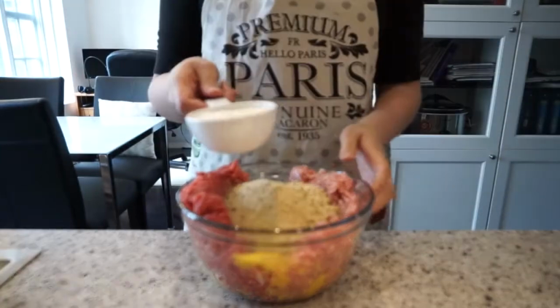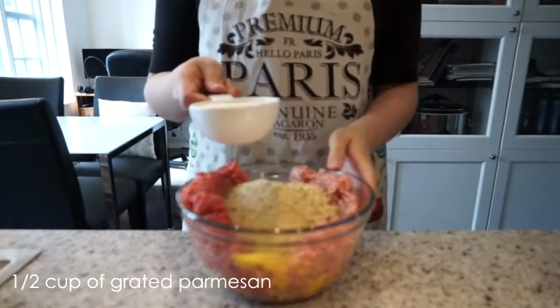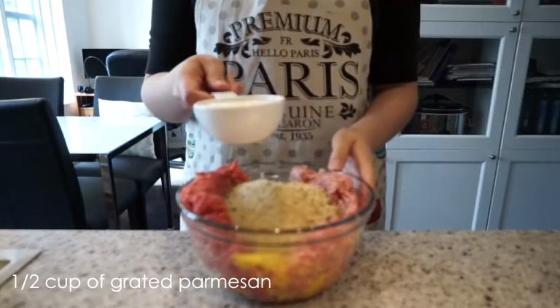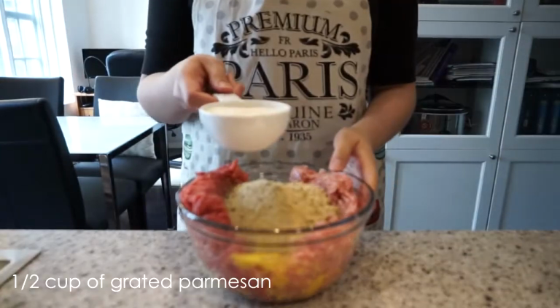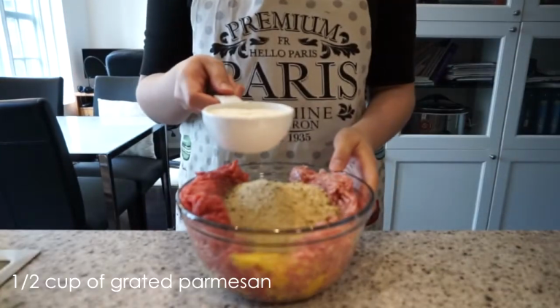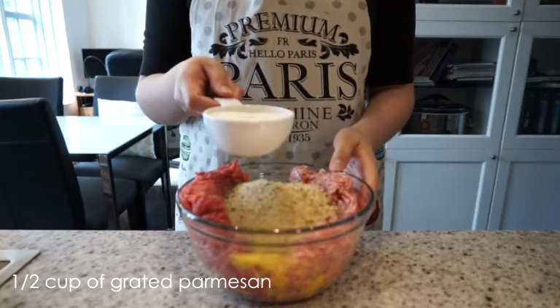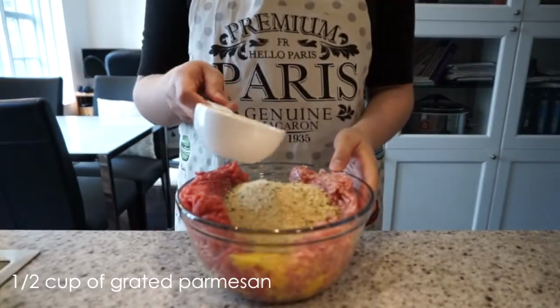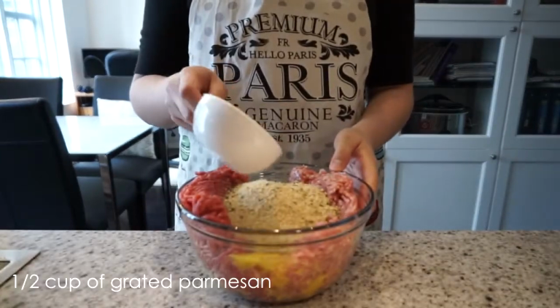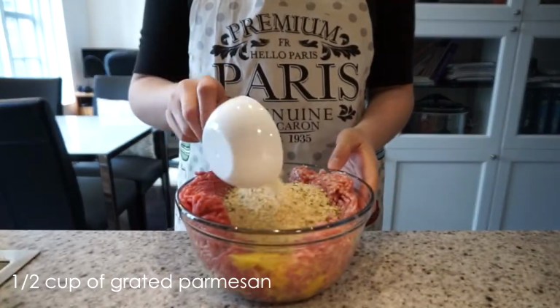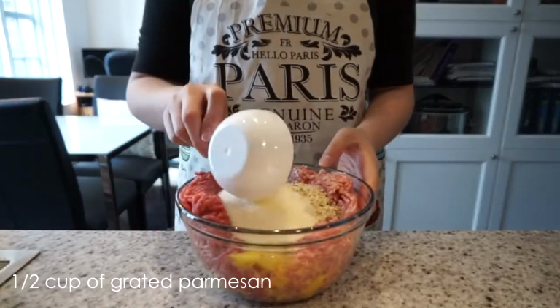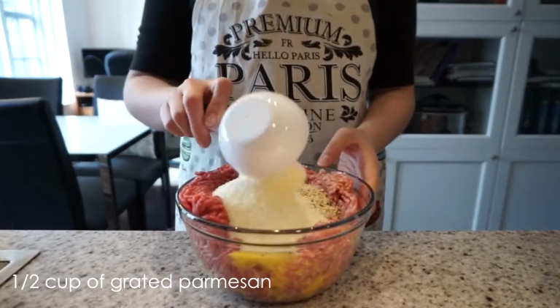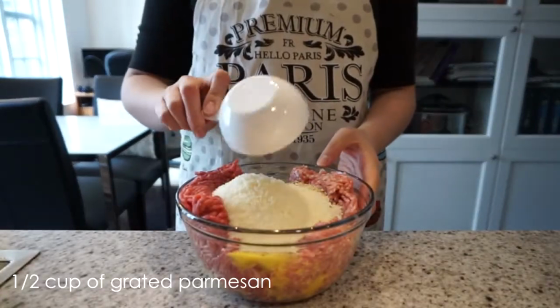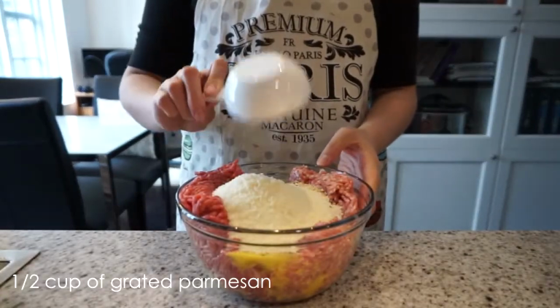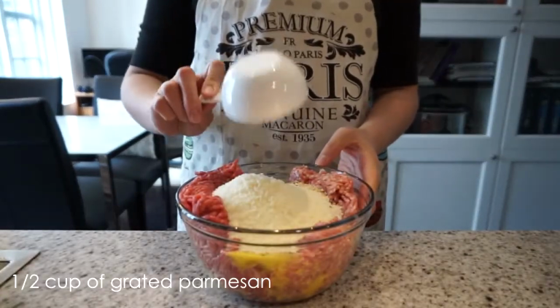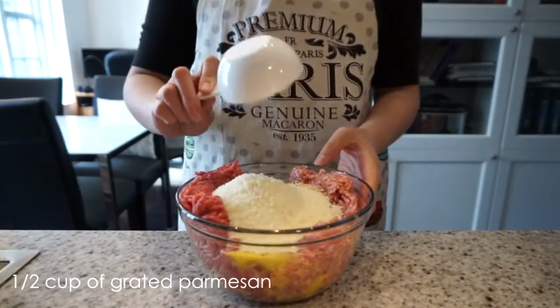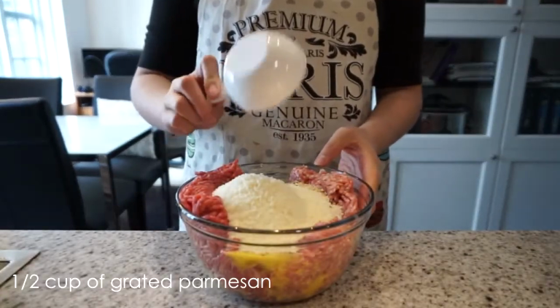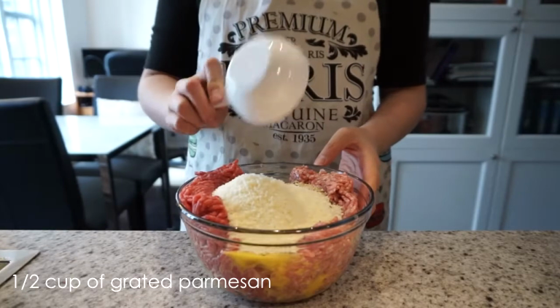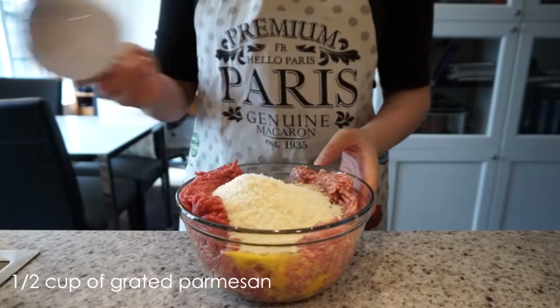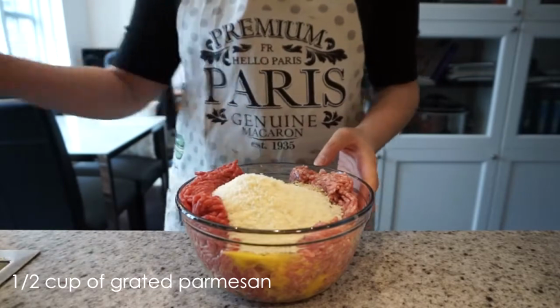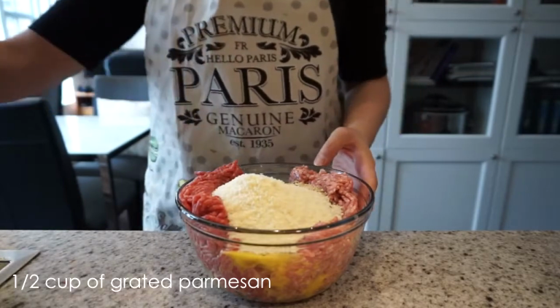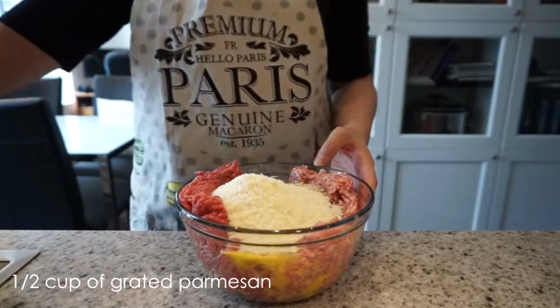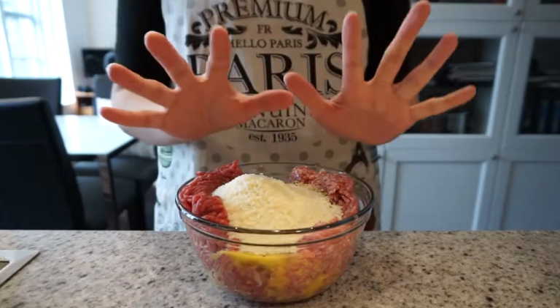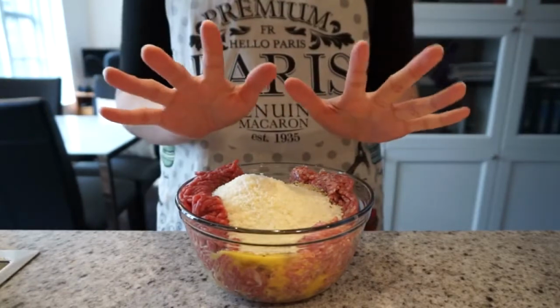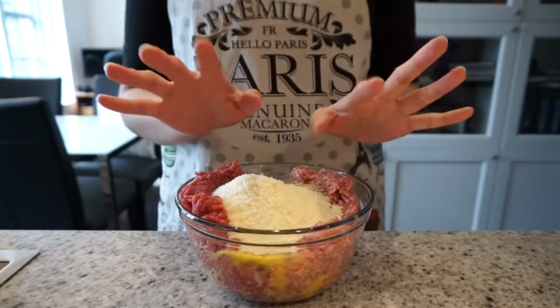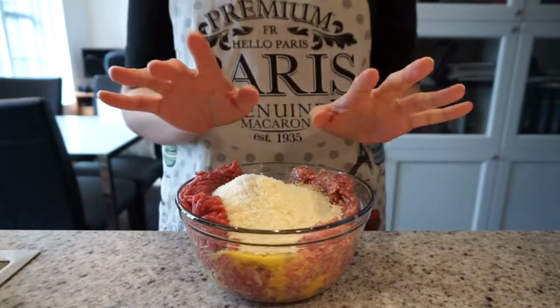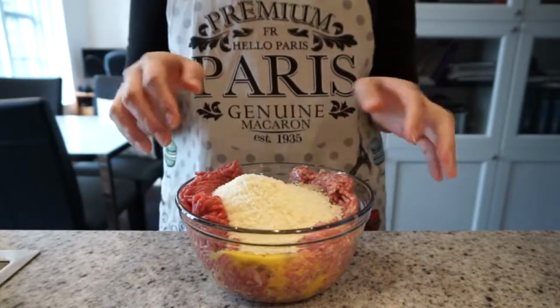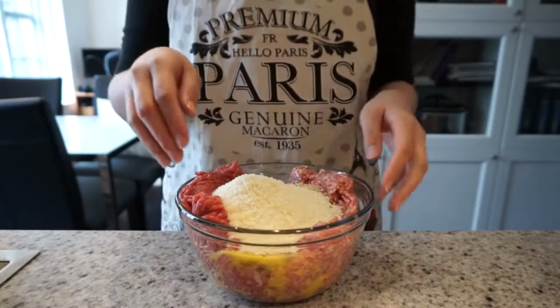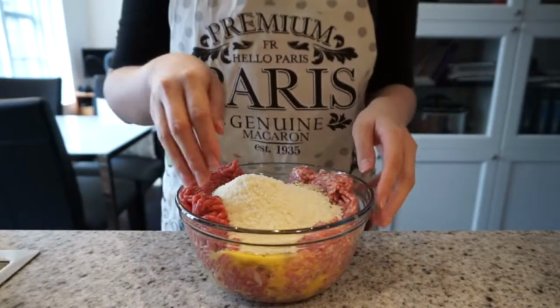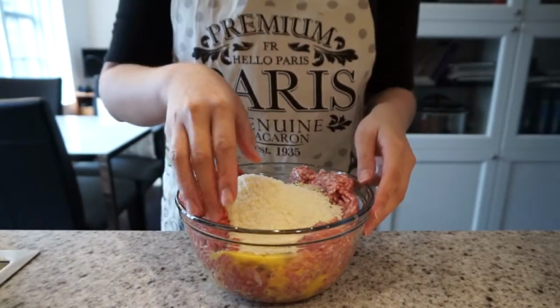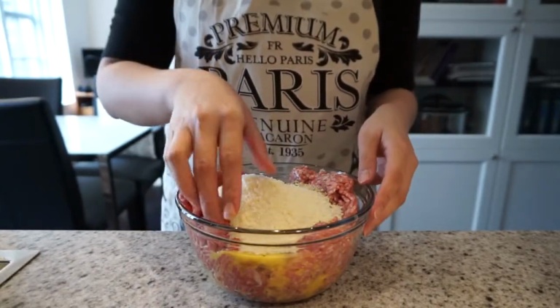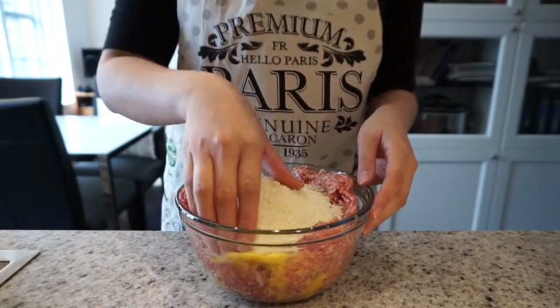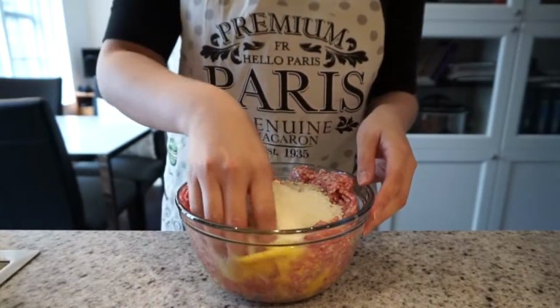To finish it off I'm going to add a half a cup of grated parmesan. Then make sure you wash your hands and give it a good mix.